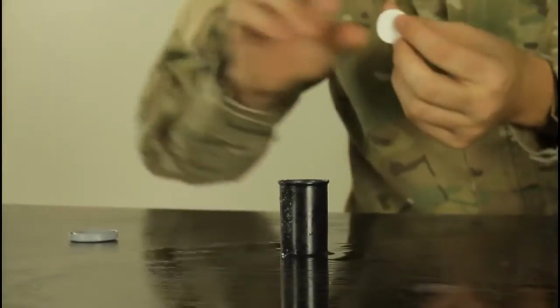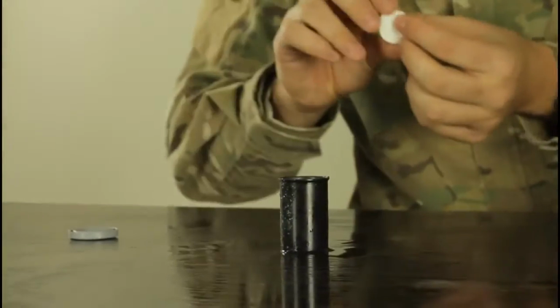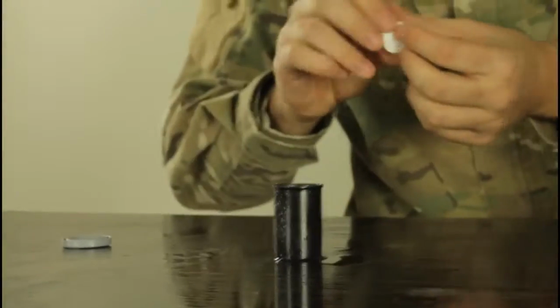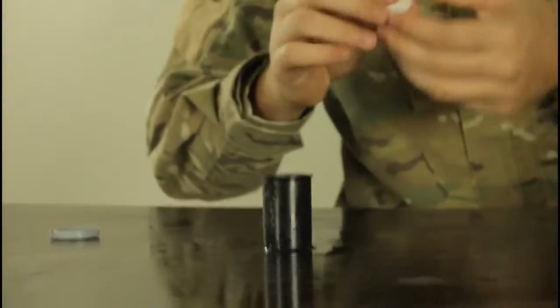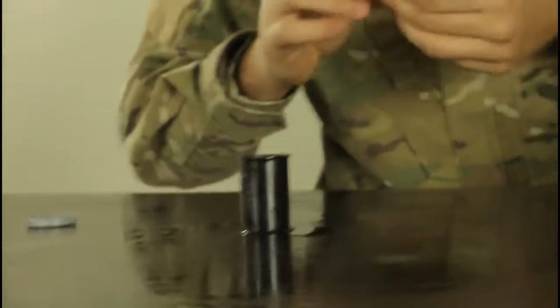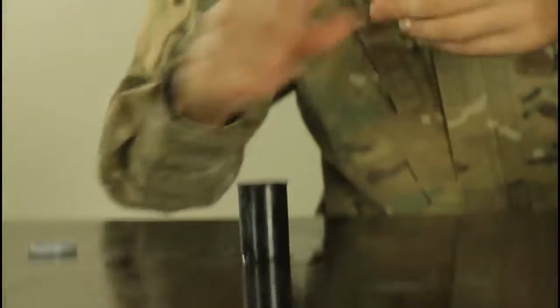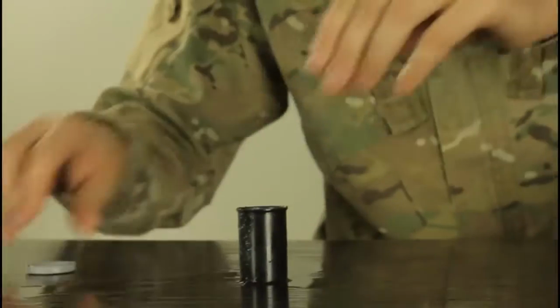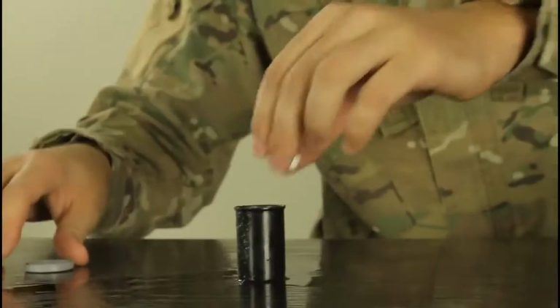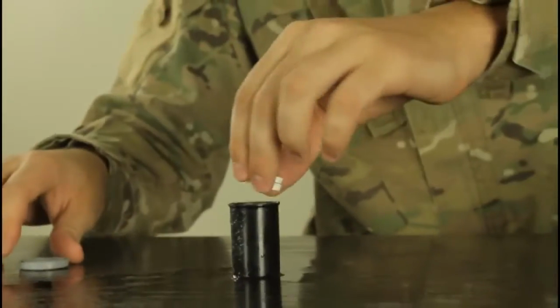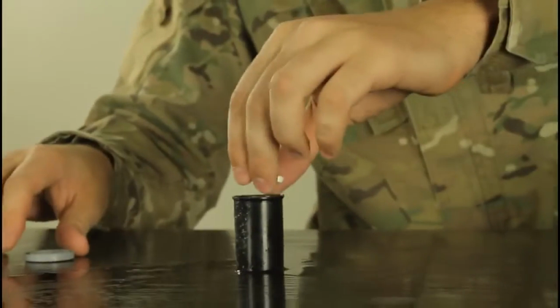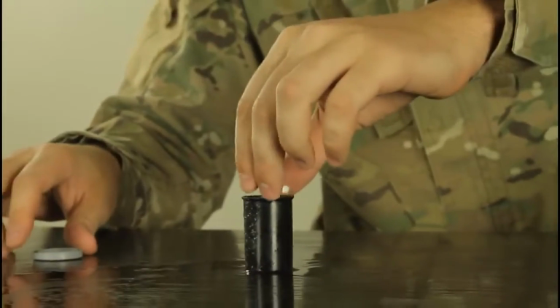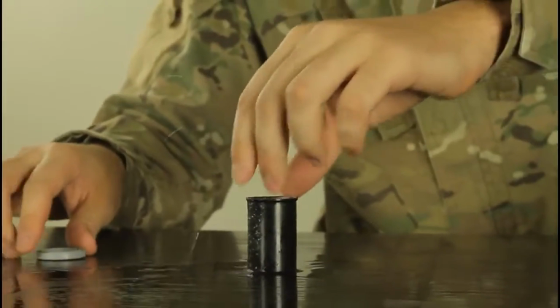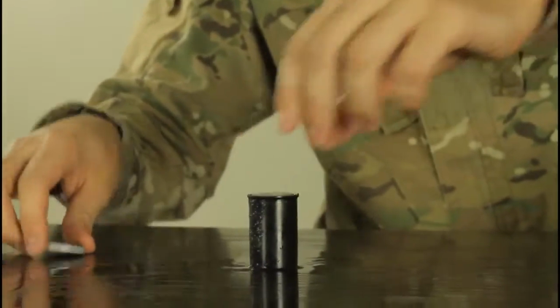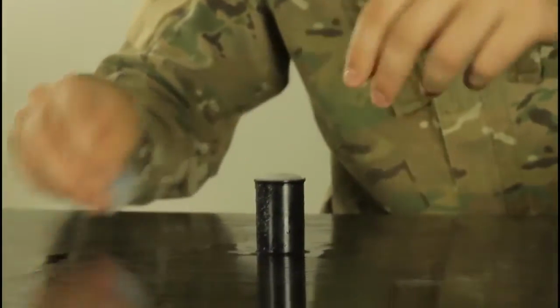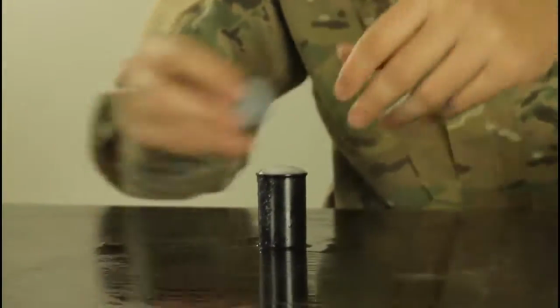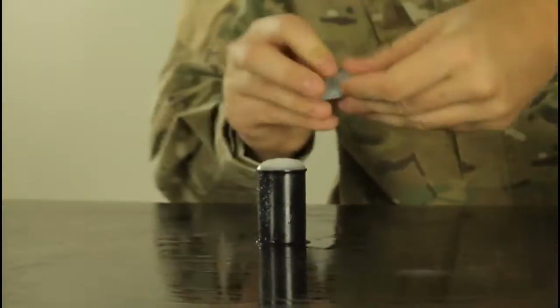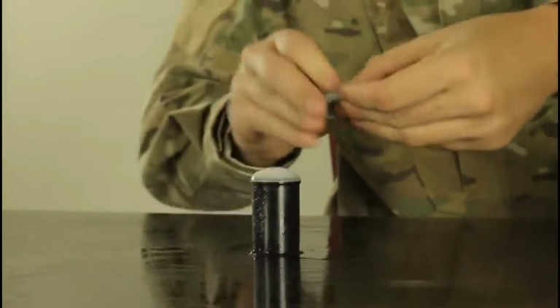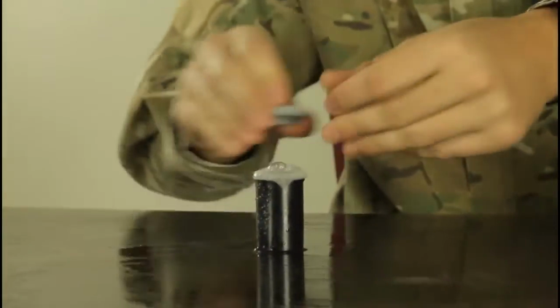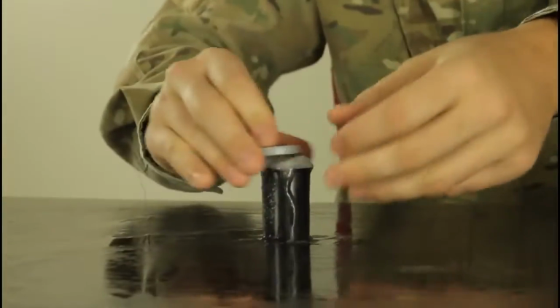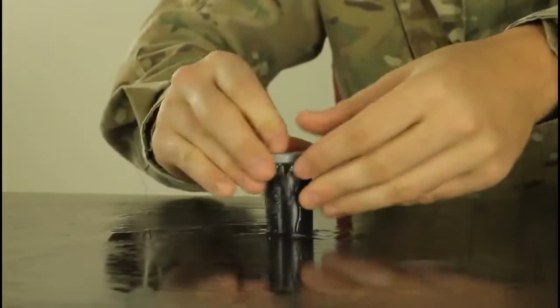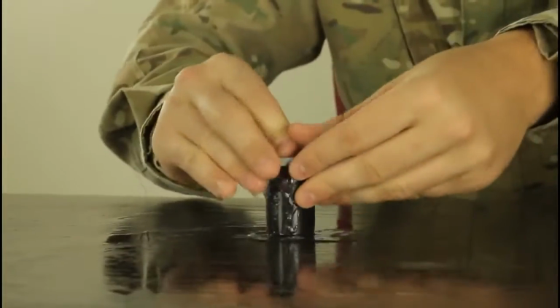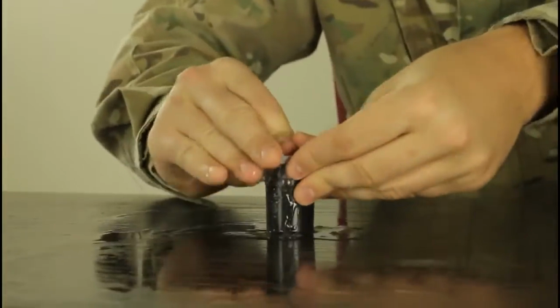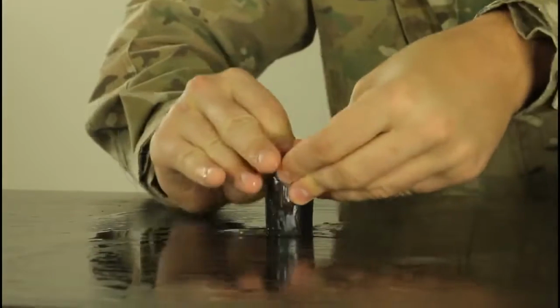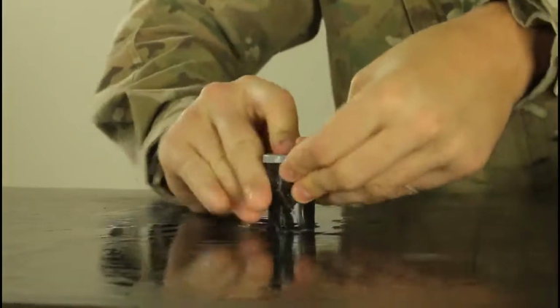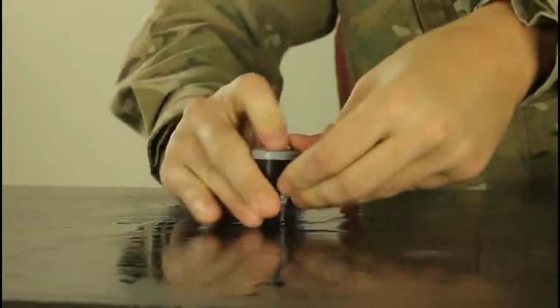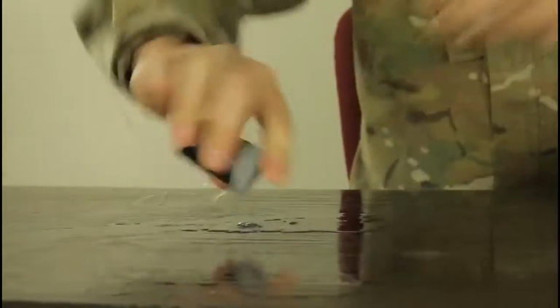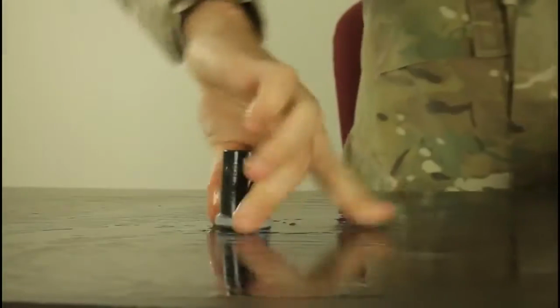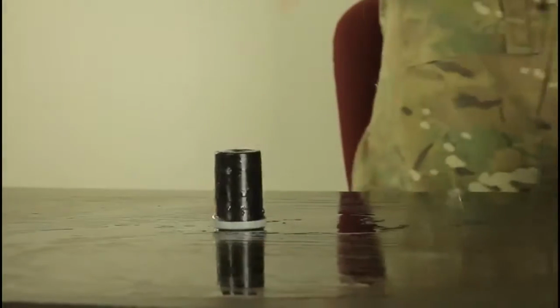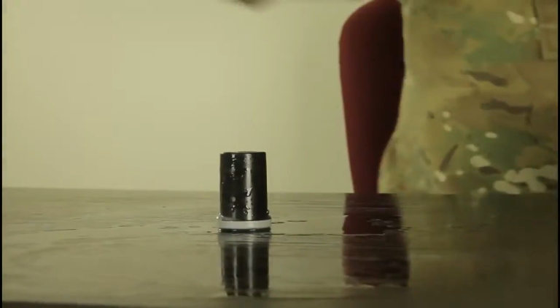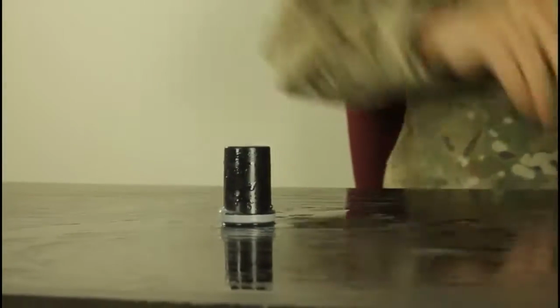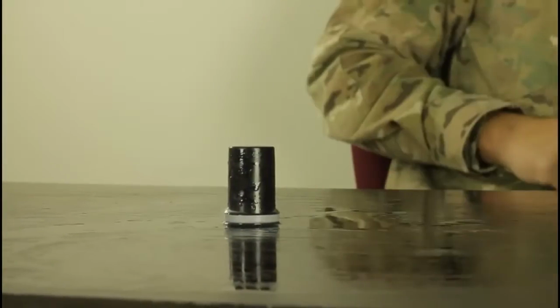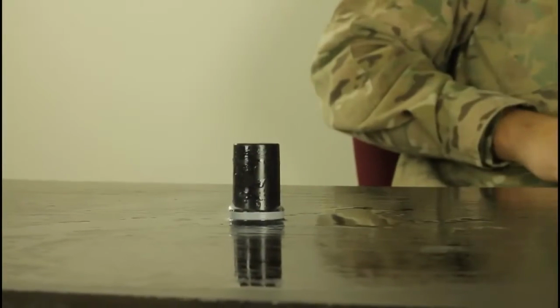Drop these two tablets, close it real quick, and turn it over.